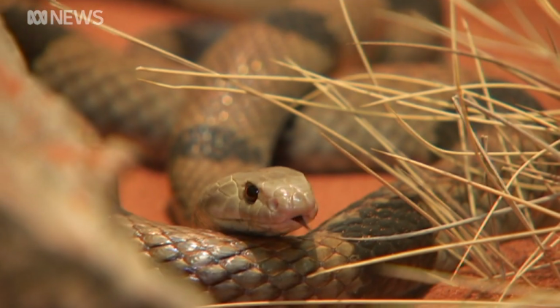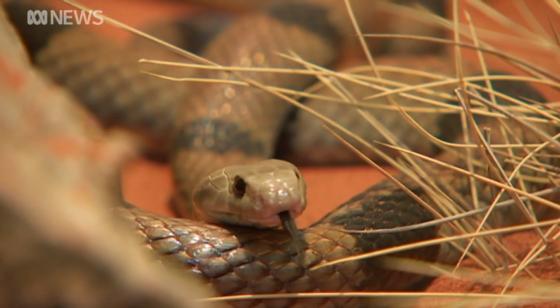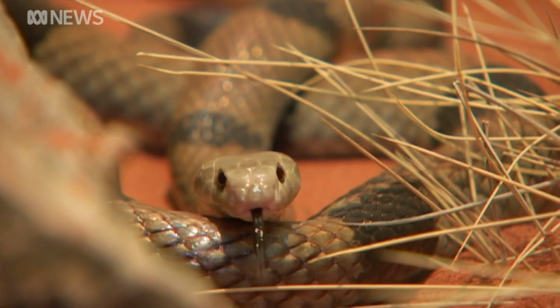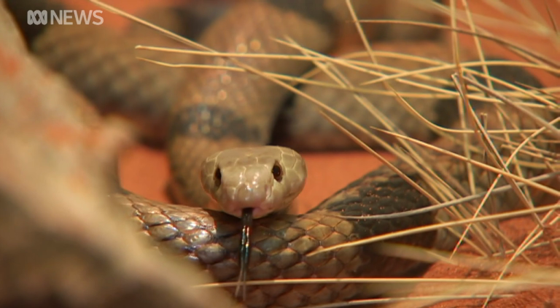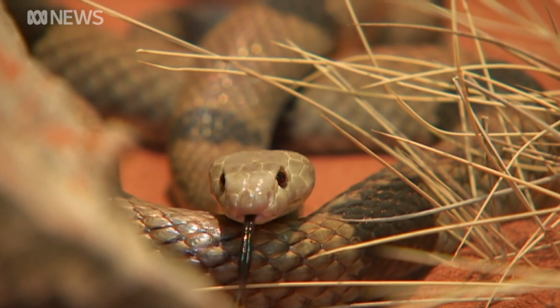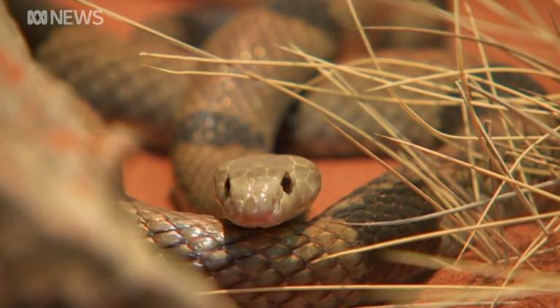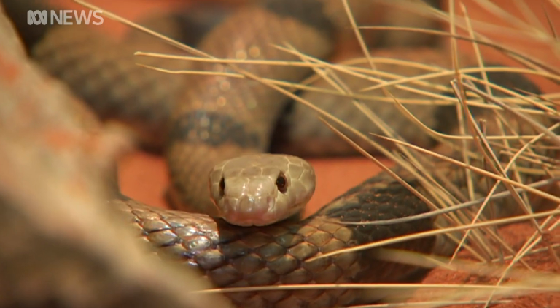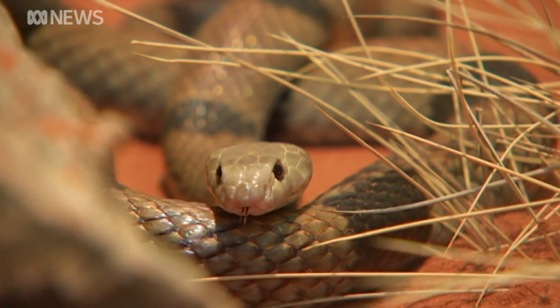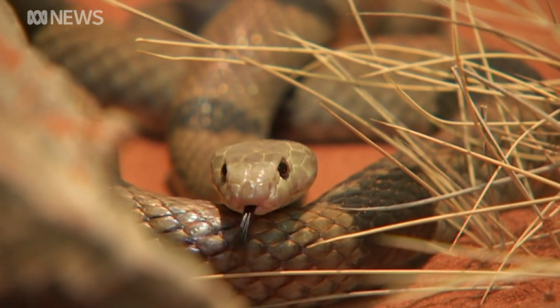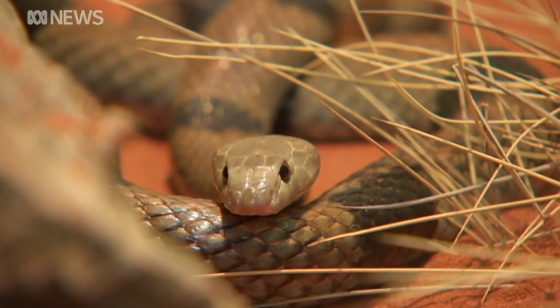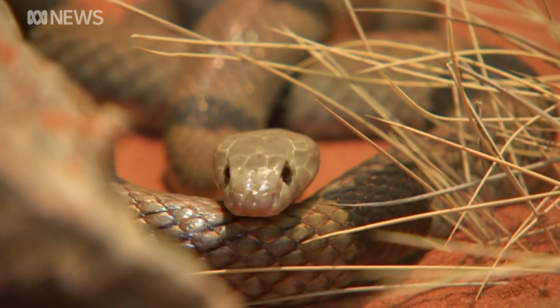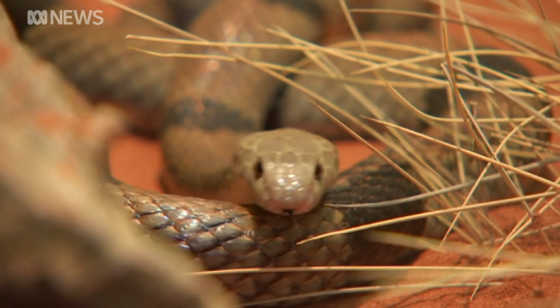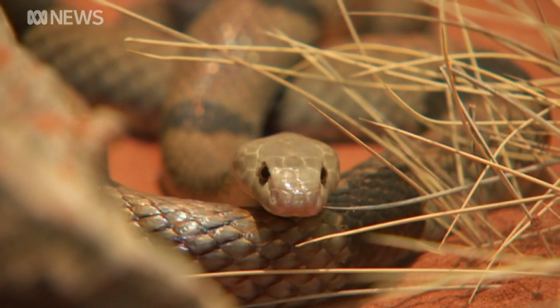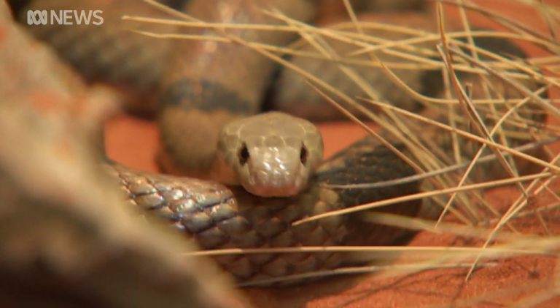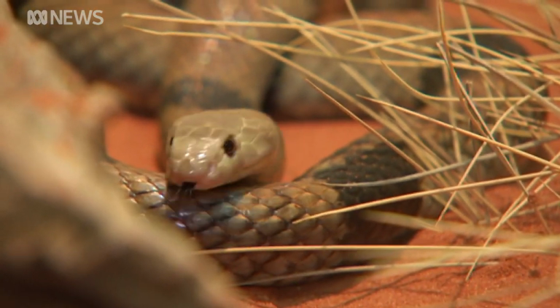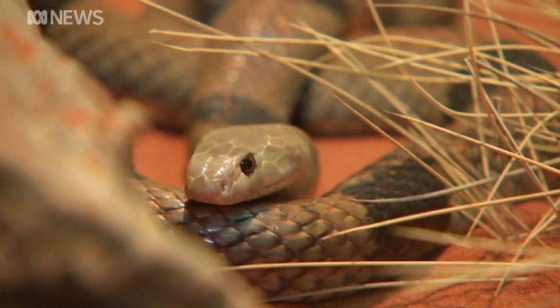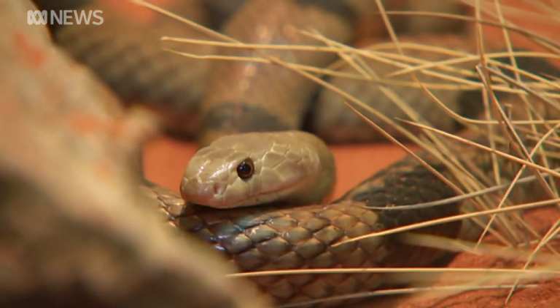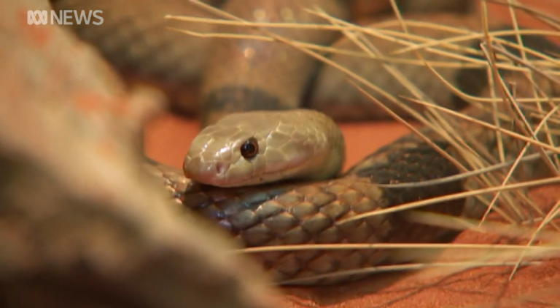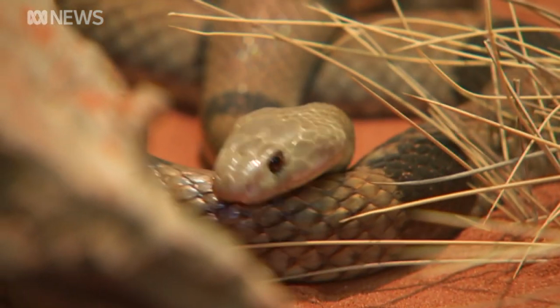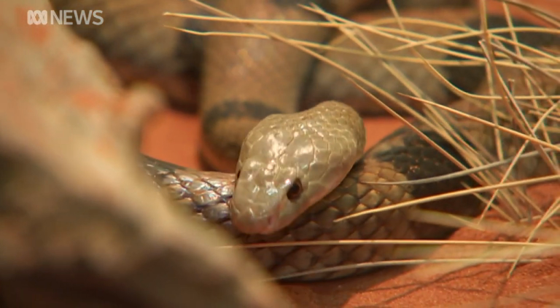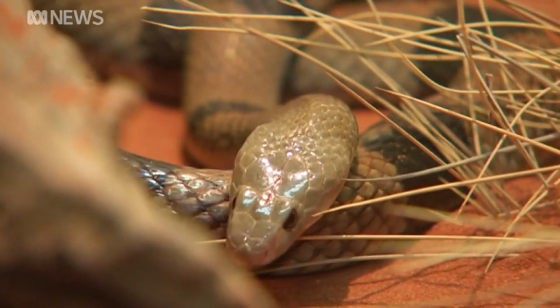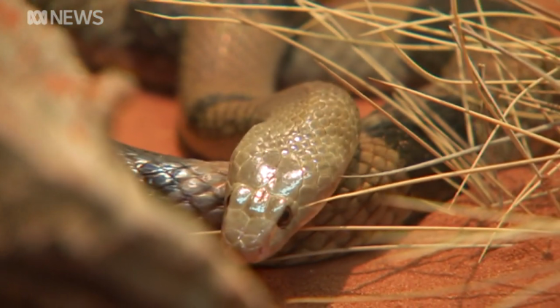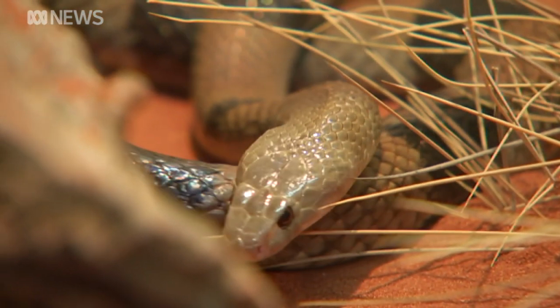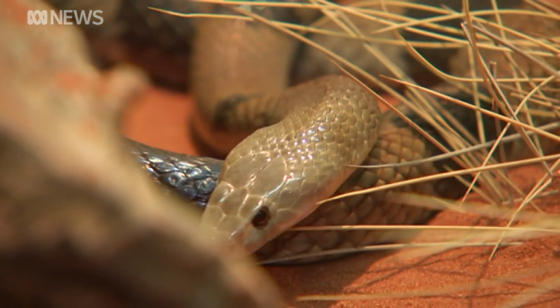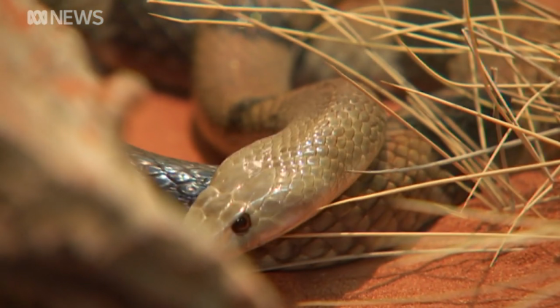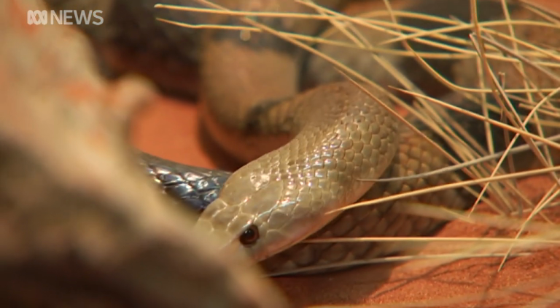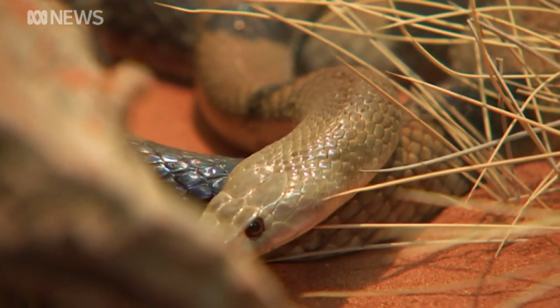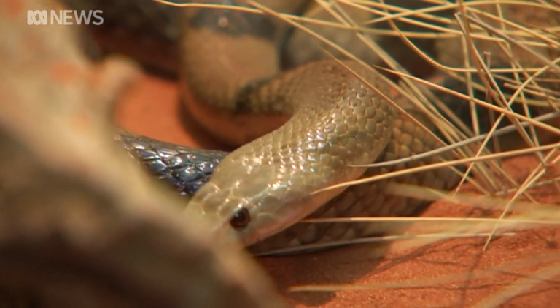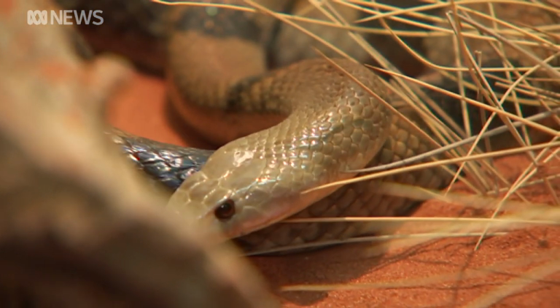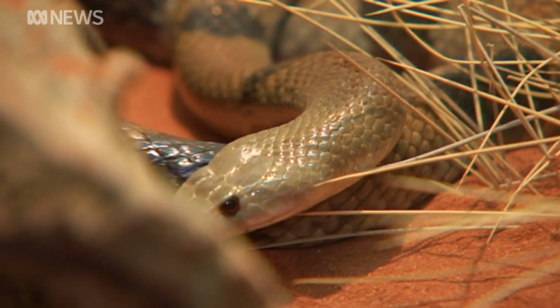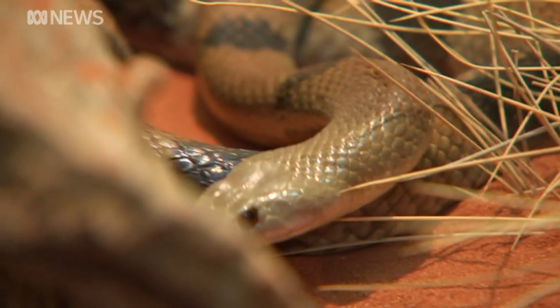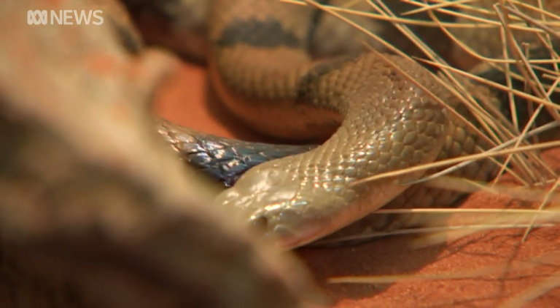A friendly reminder that it's not just the cold that can bite over winter. Mitchell Abram, ABC News, Alice Springs.